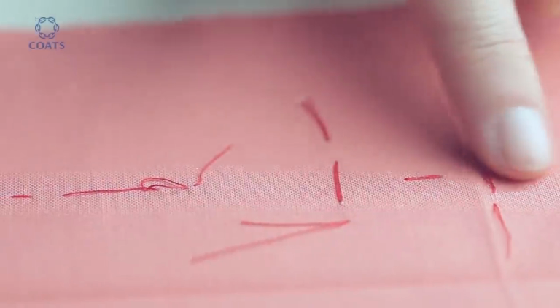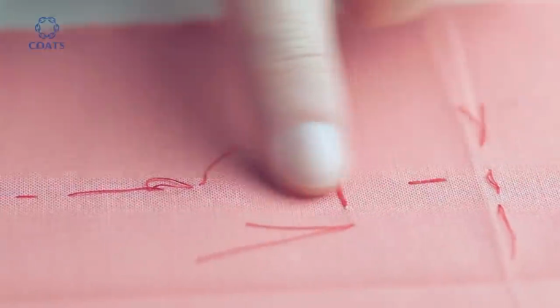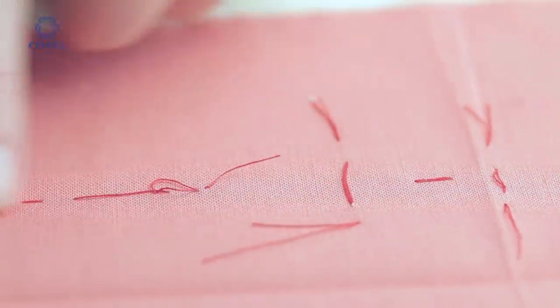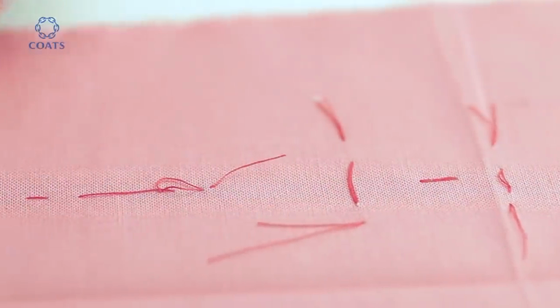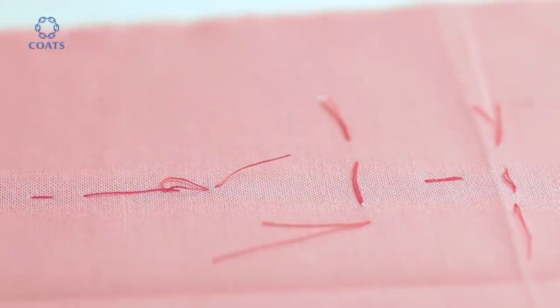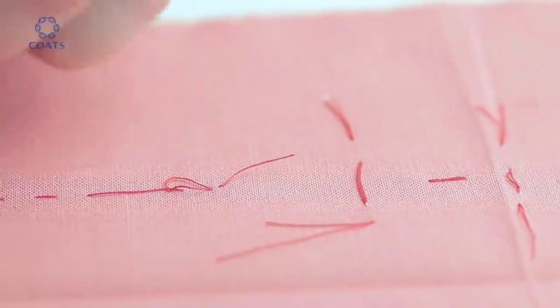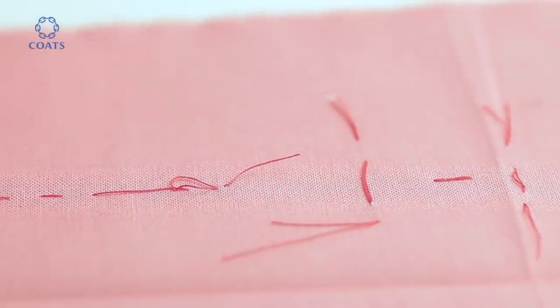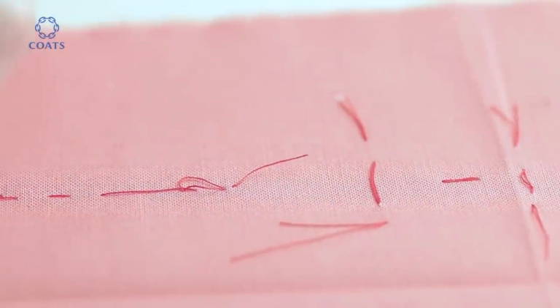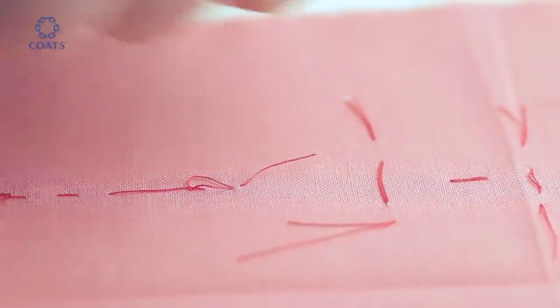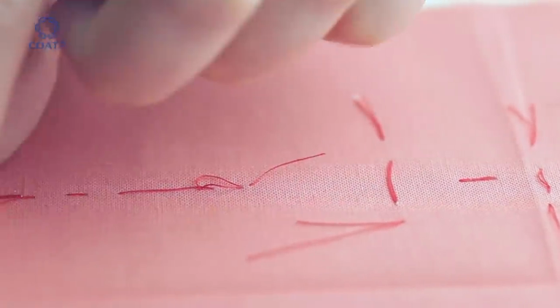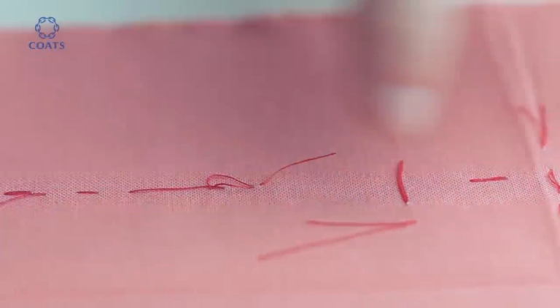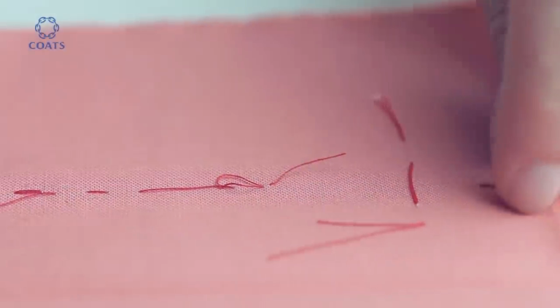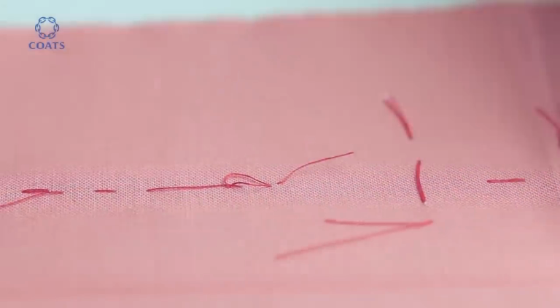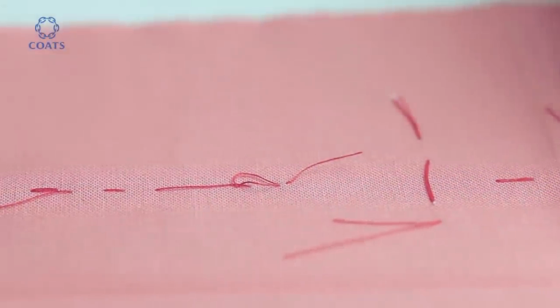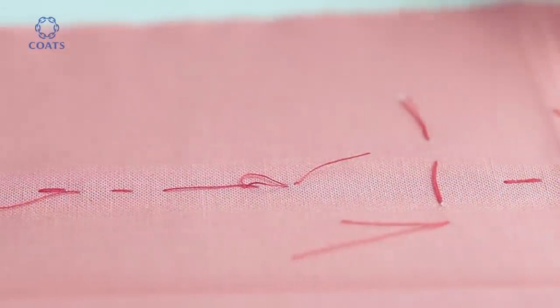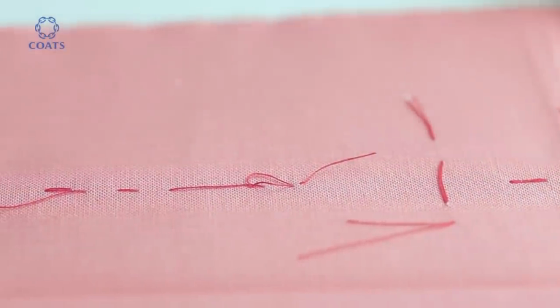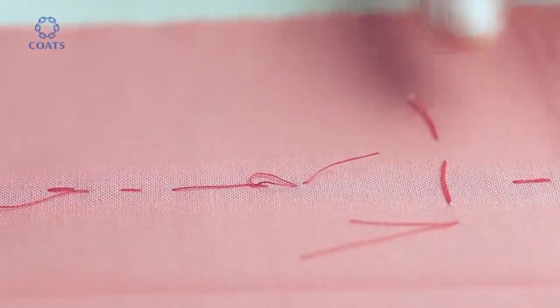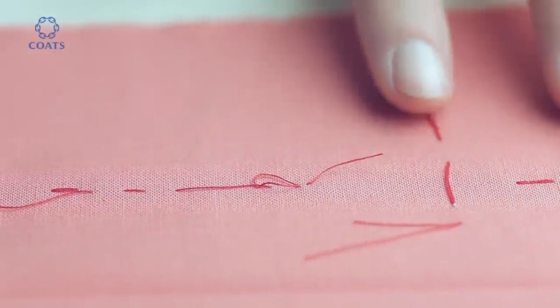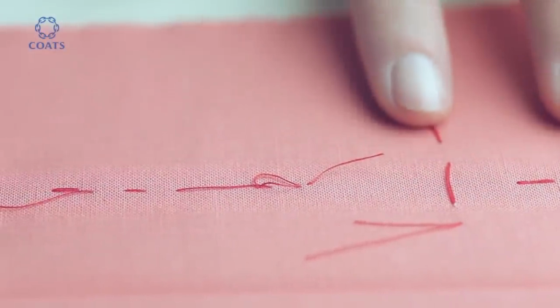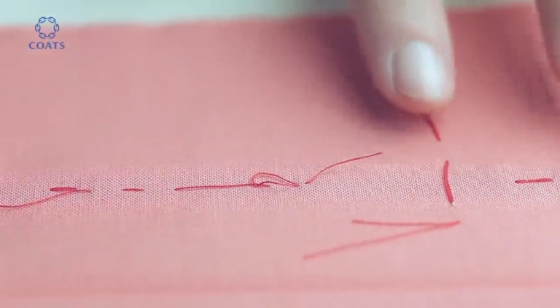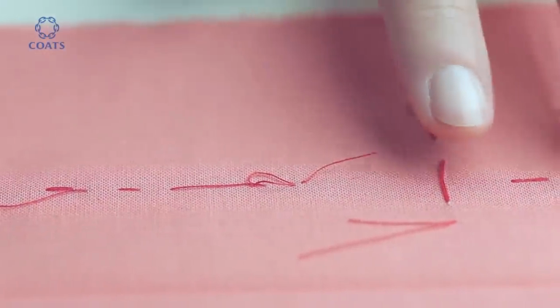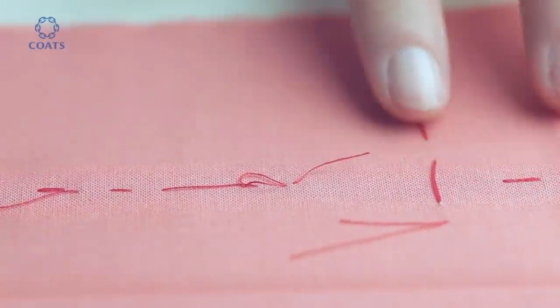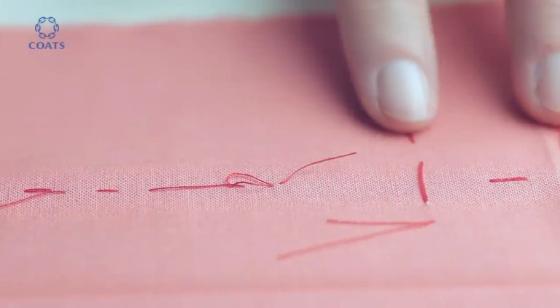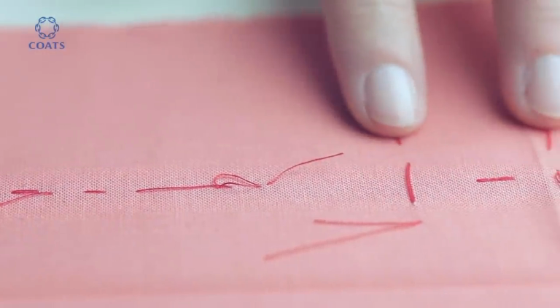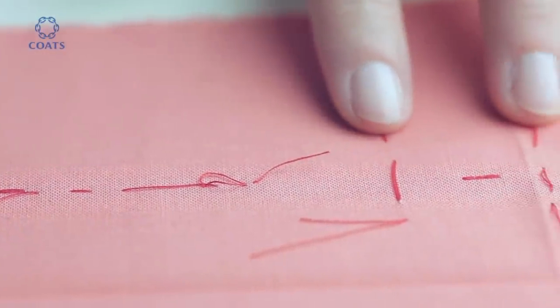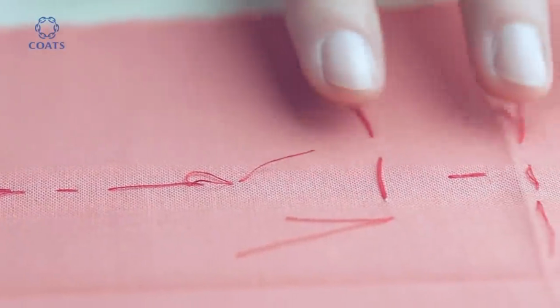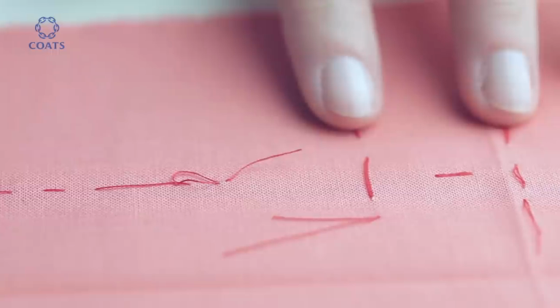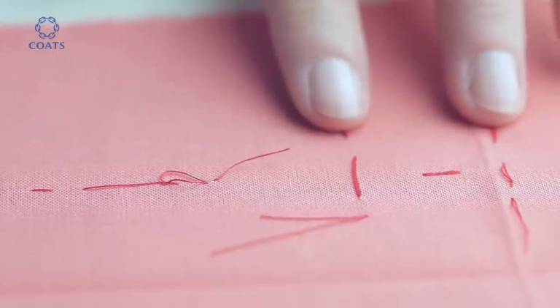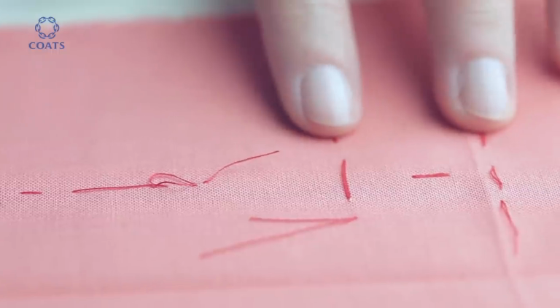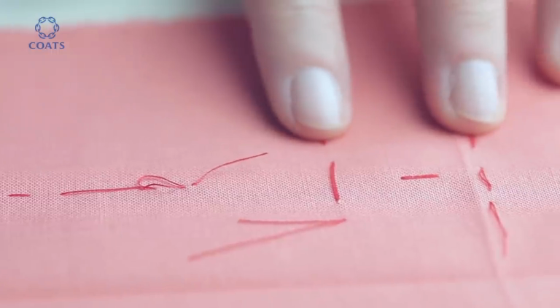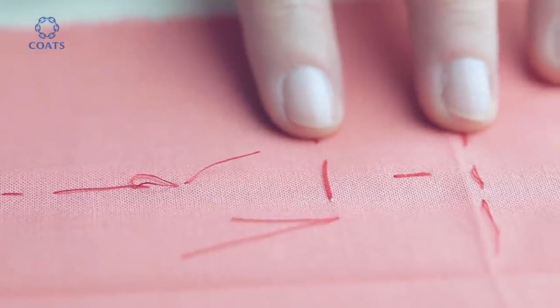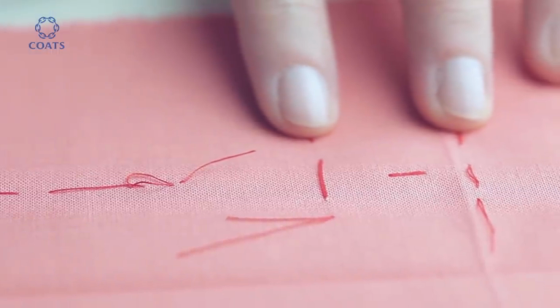To begin, transfer the pattern markings from your pattern so that you have your buttonholes on your center front line according to the pattern.